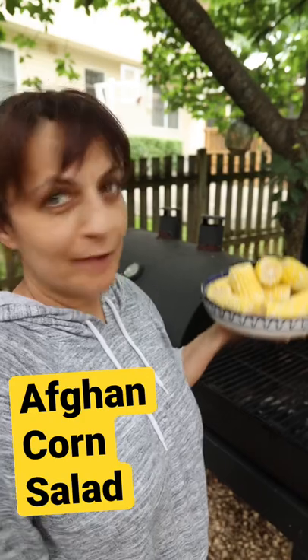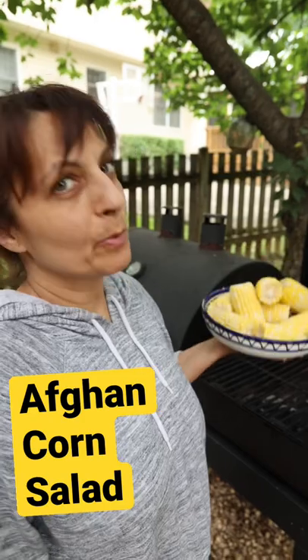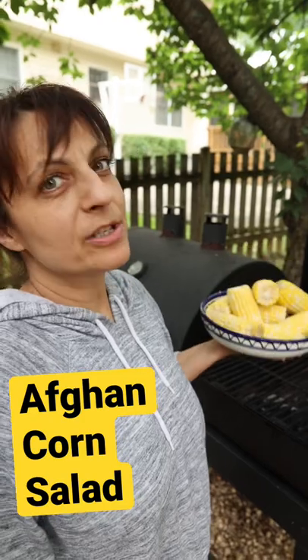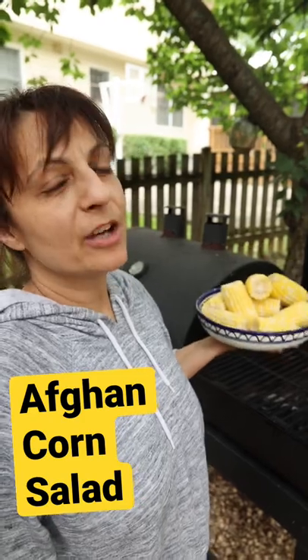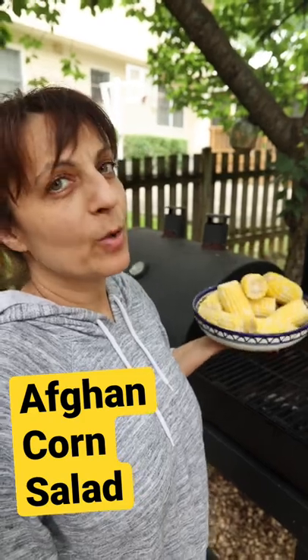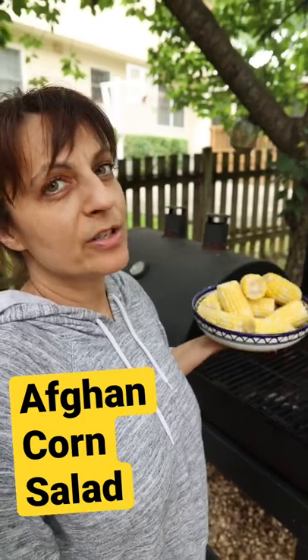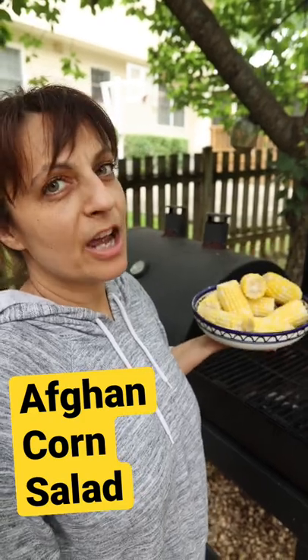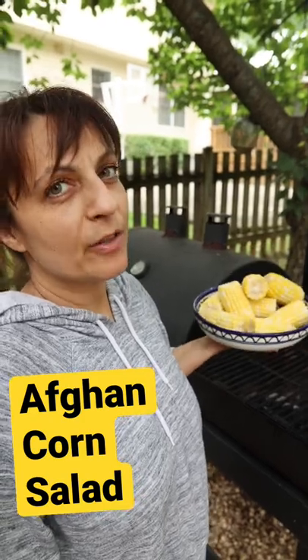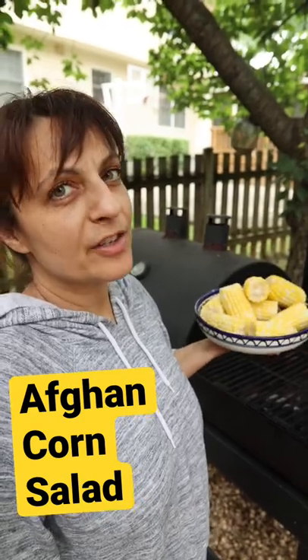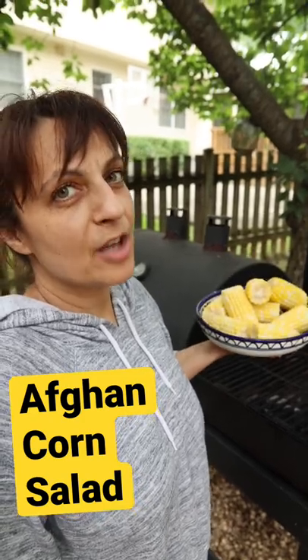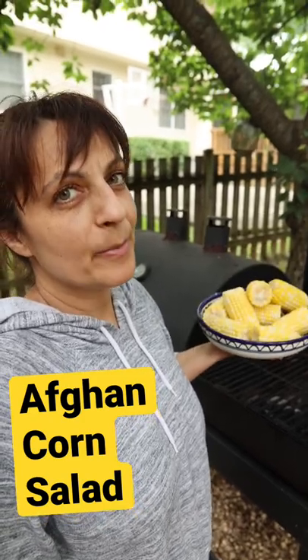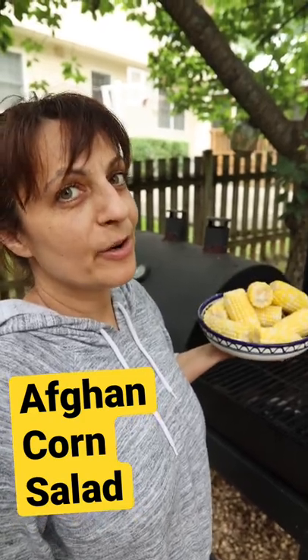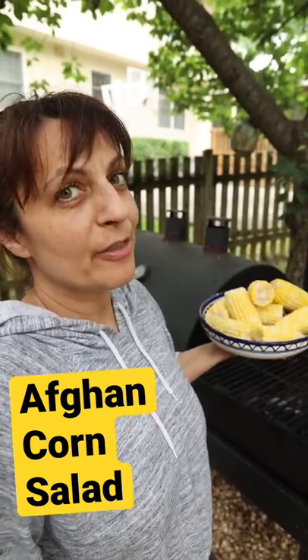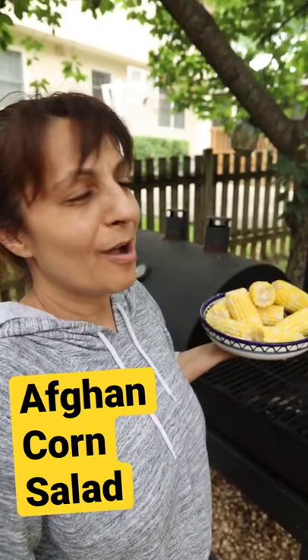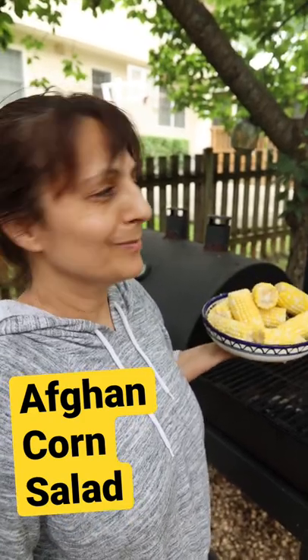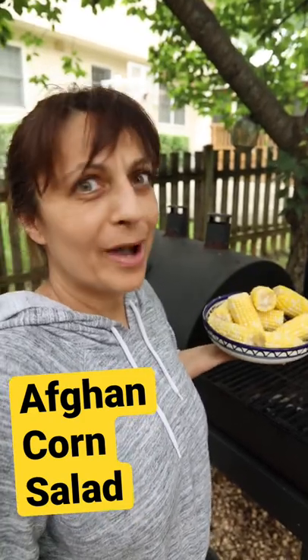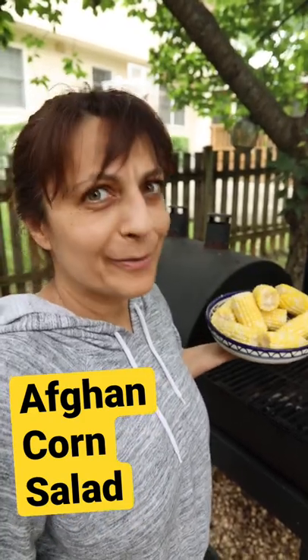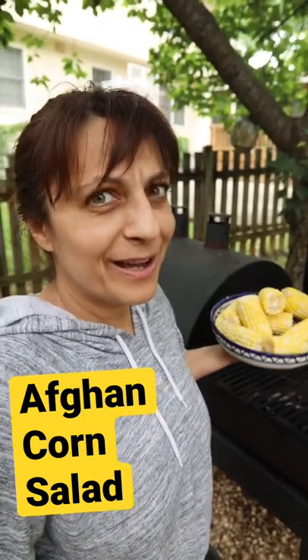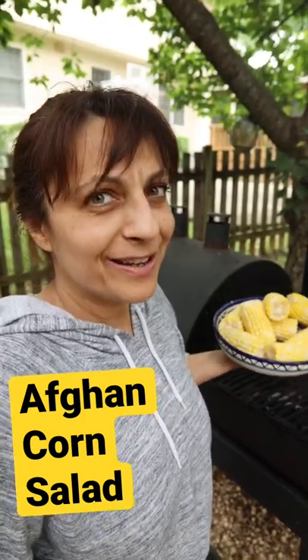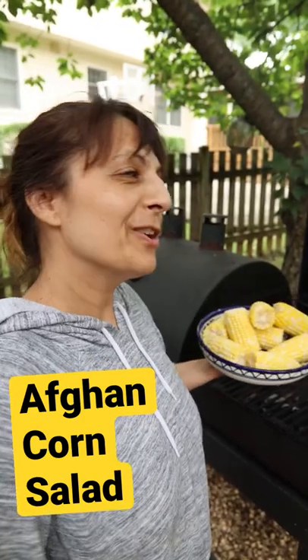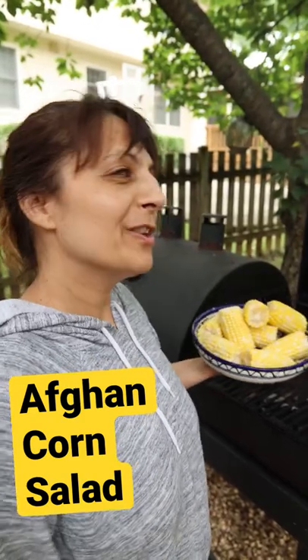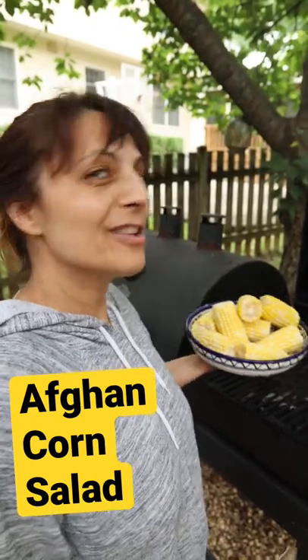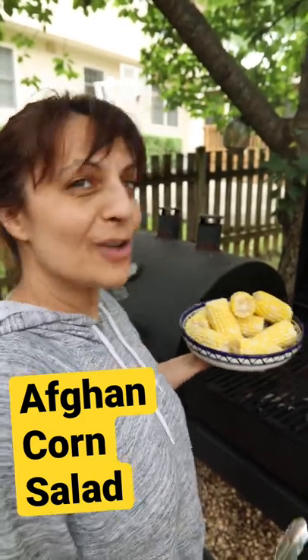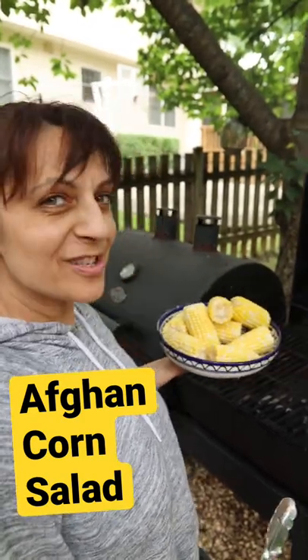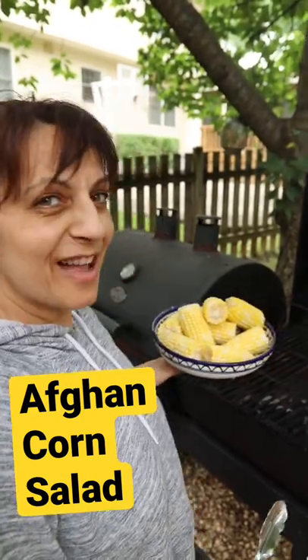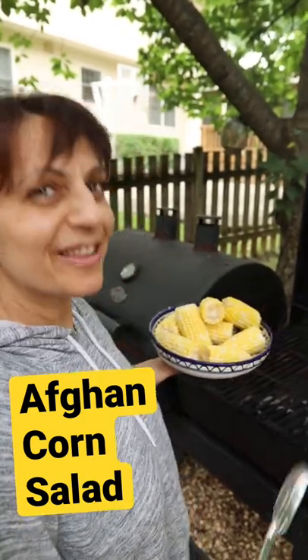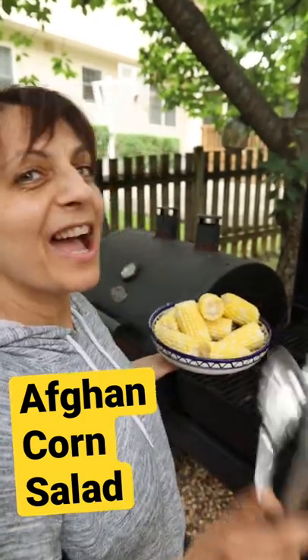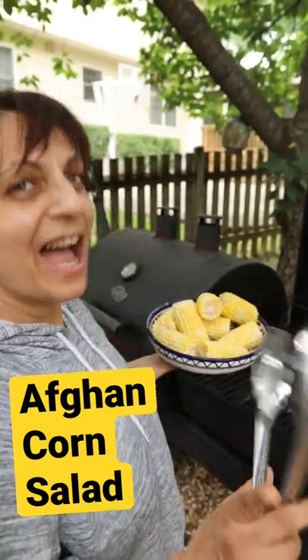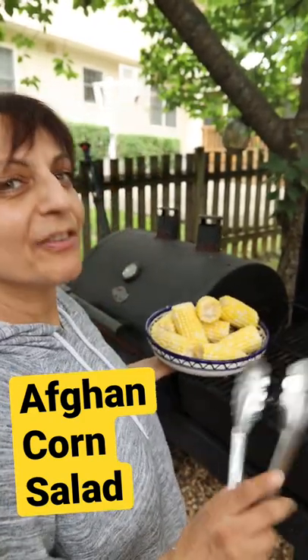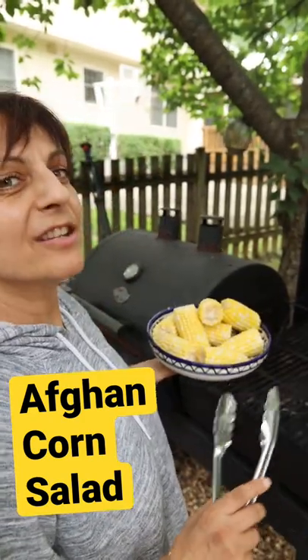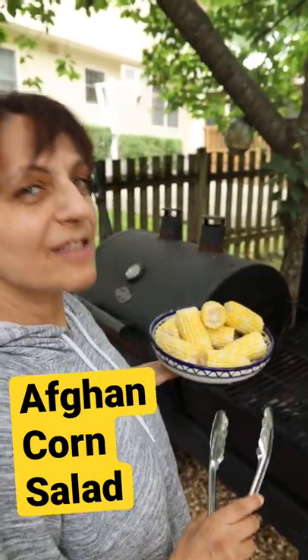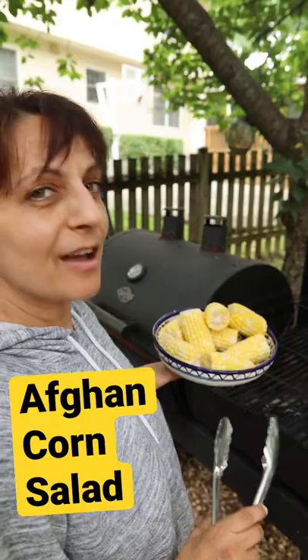Everyone's got a corn salad this summer and I thought, why don't I? Here it is — corn salad, Afghan style.